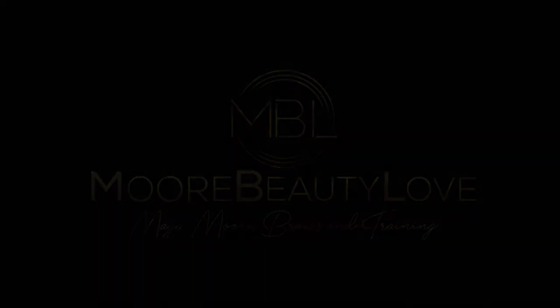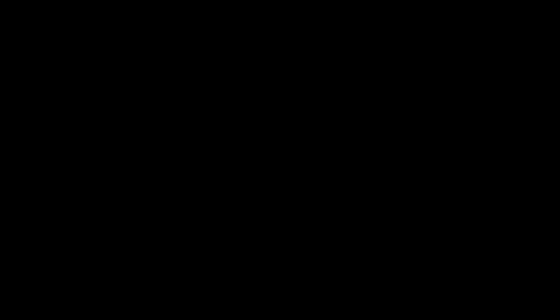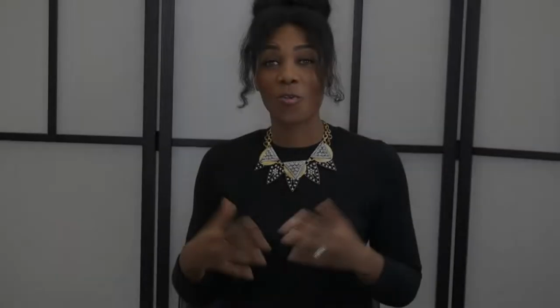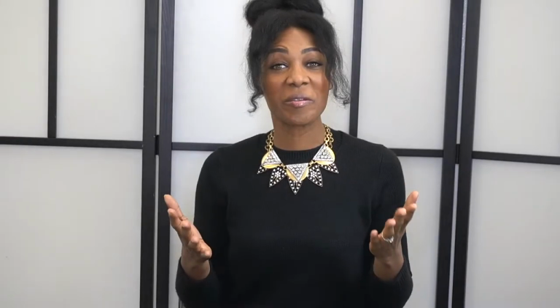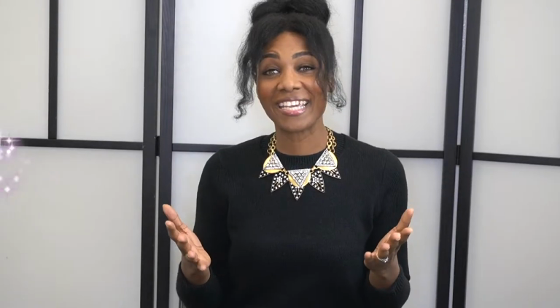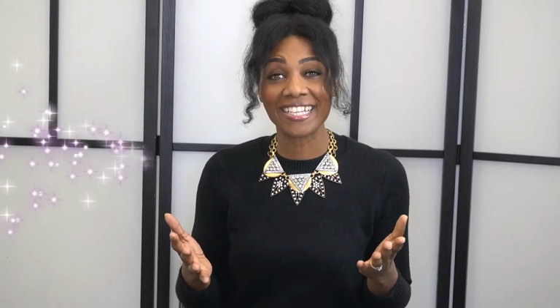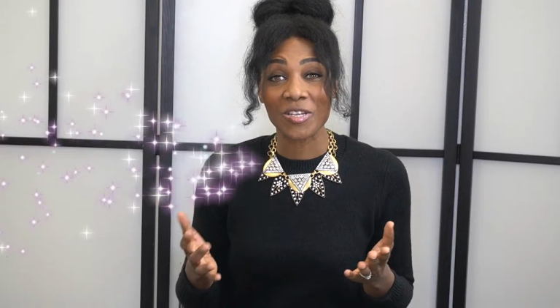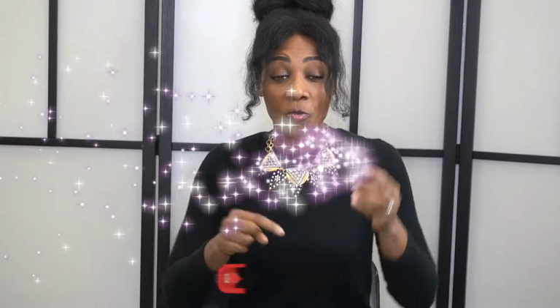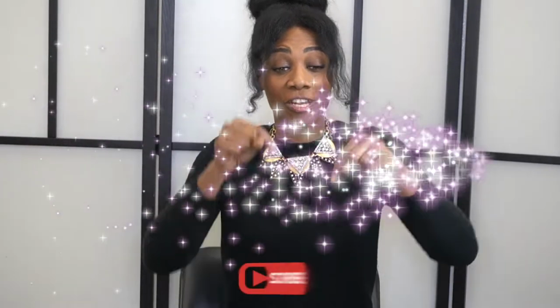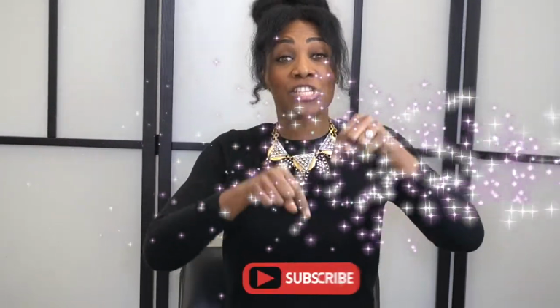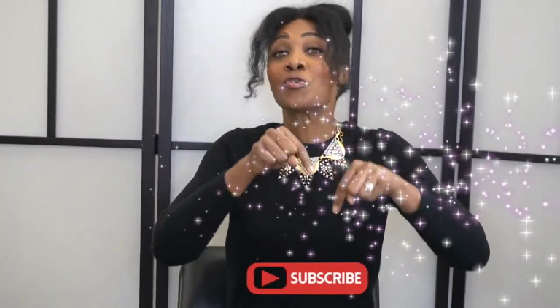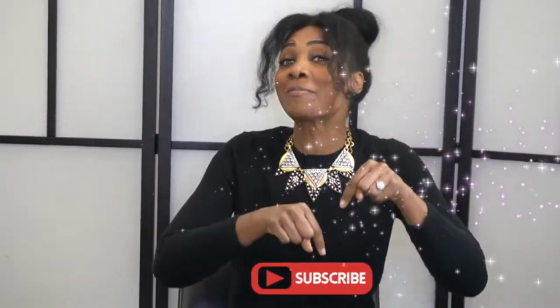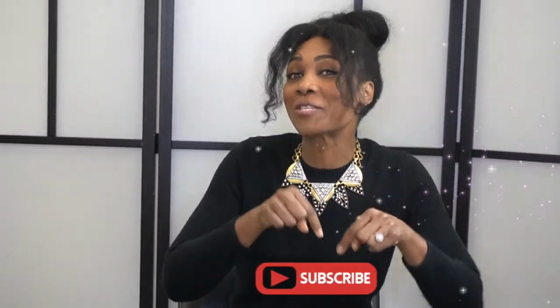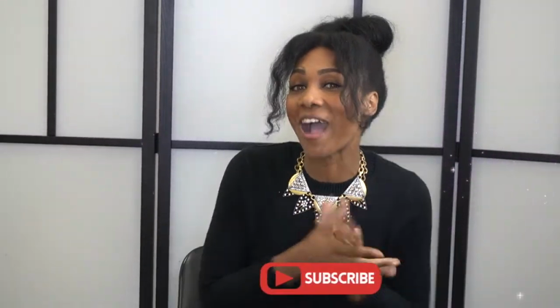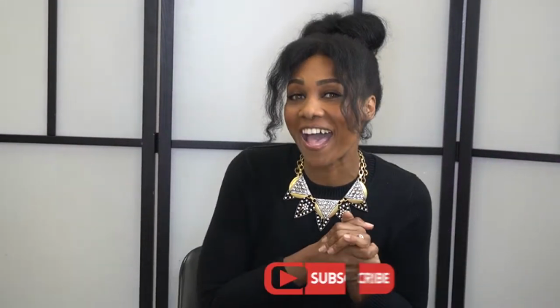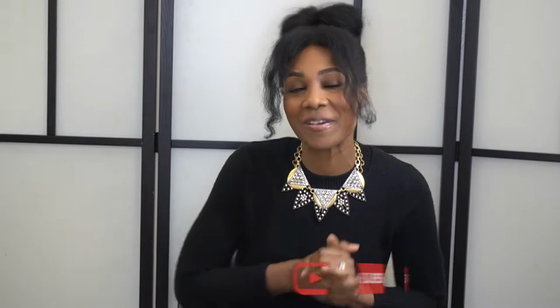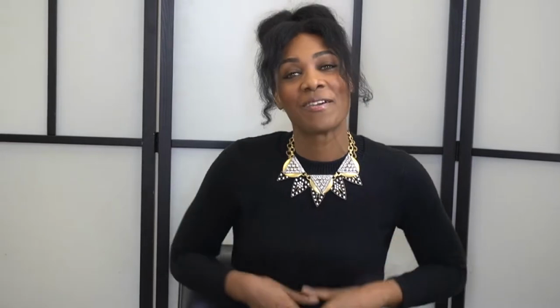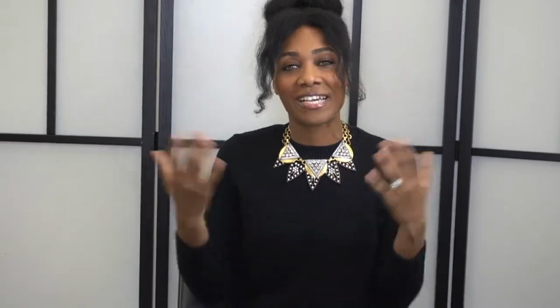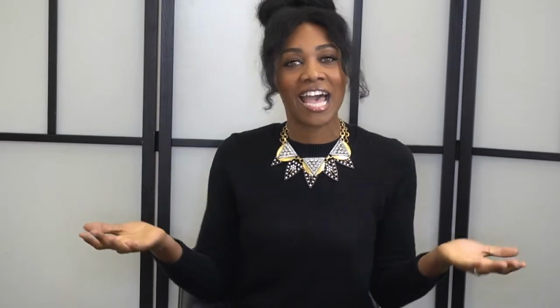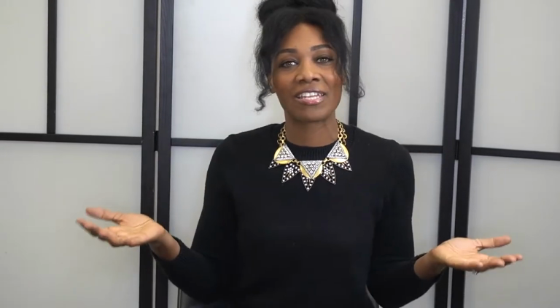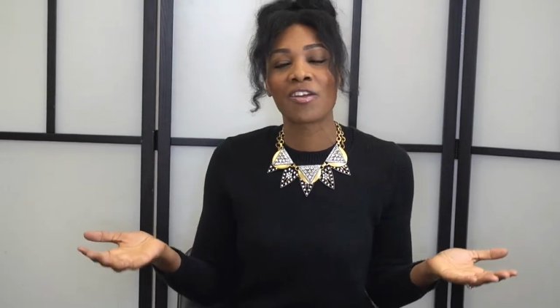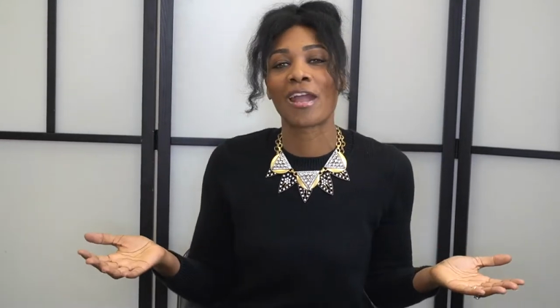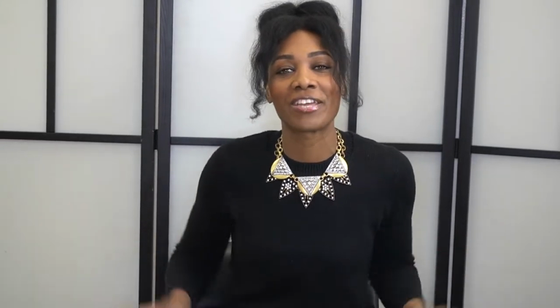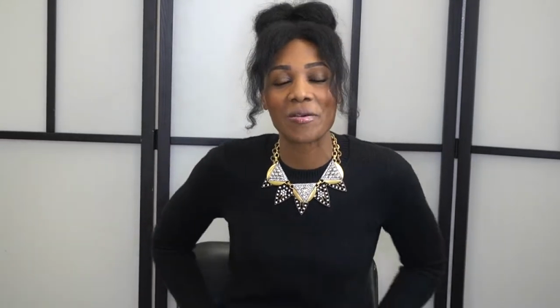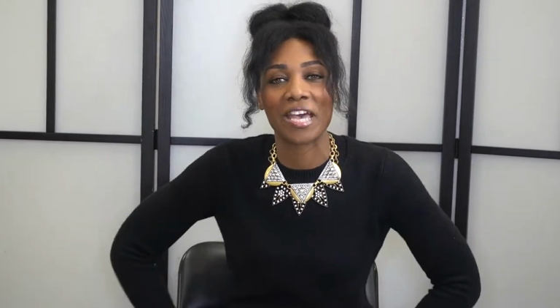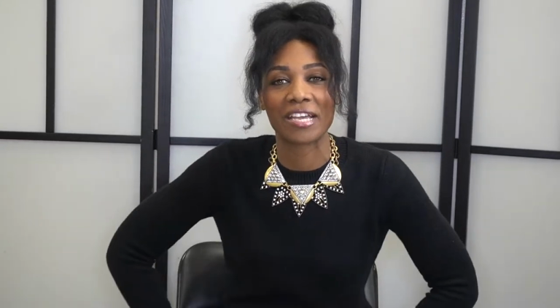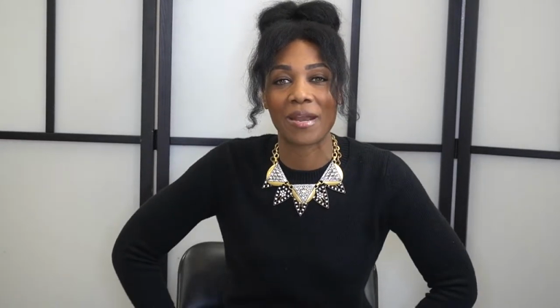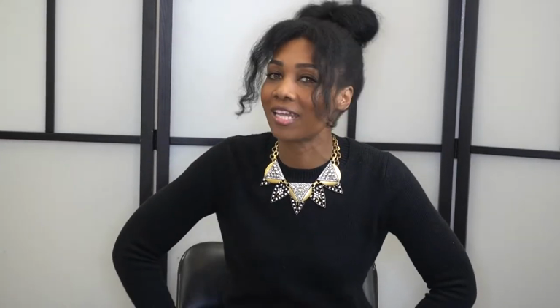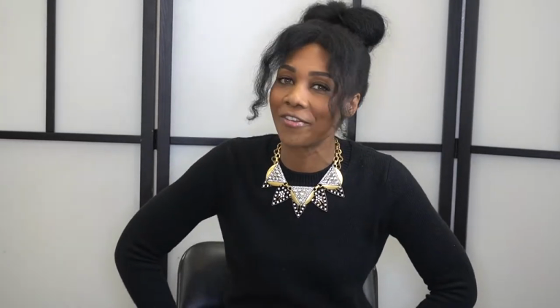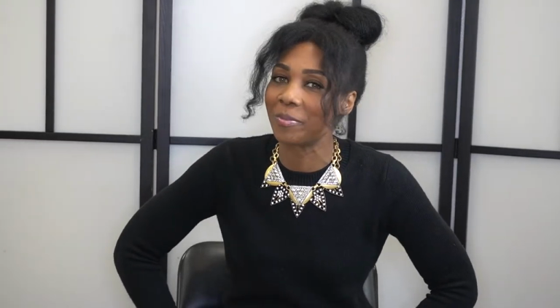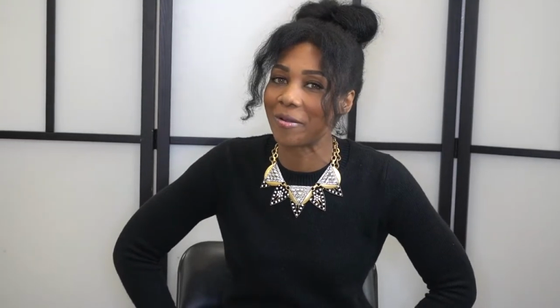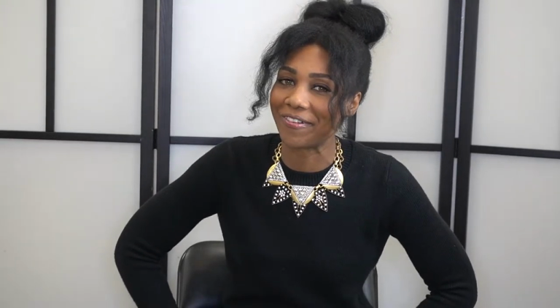Before we begin, don't forget to subscribe because I have a lot of great videos coming up and I'd love for you to be notified.